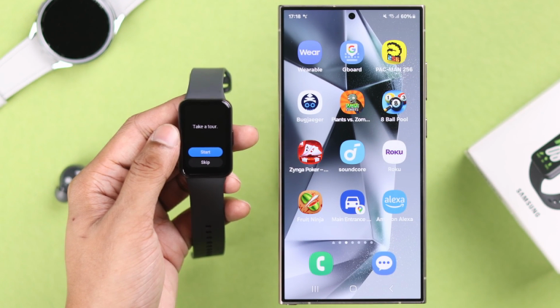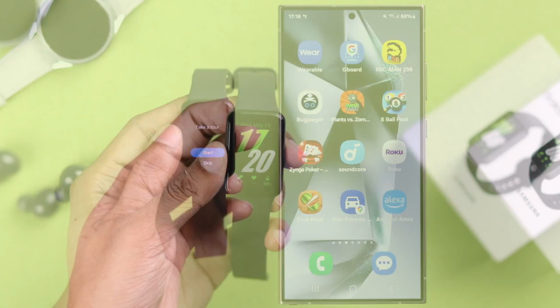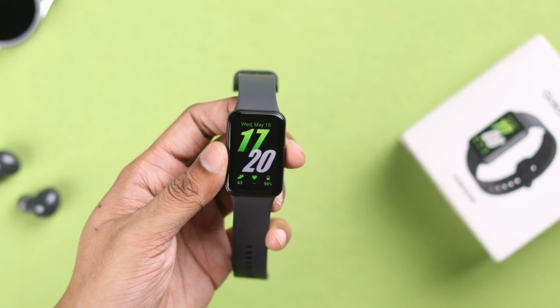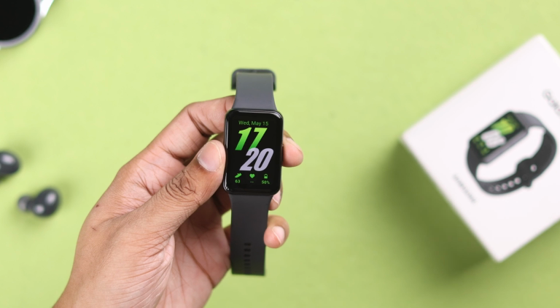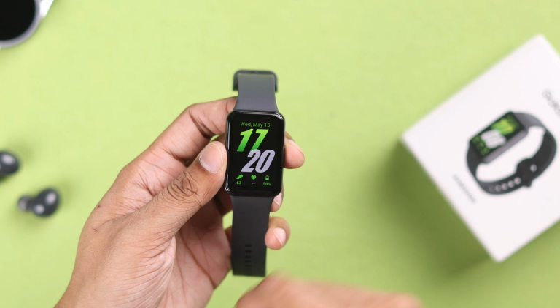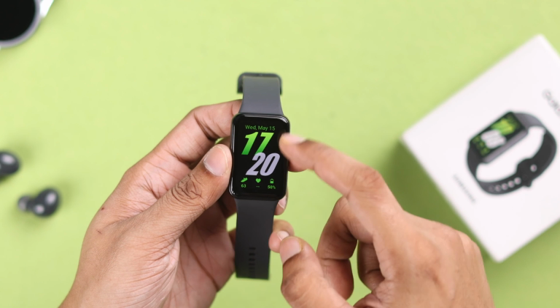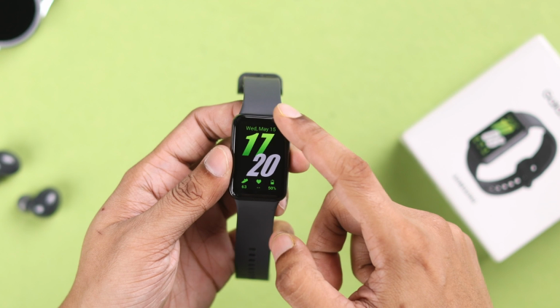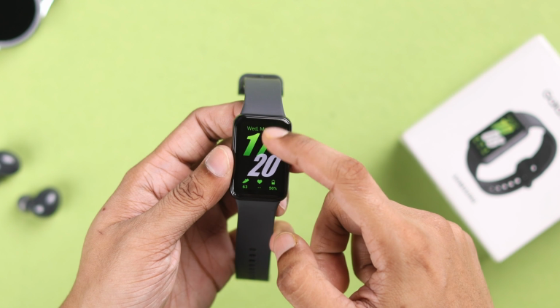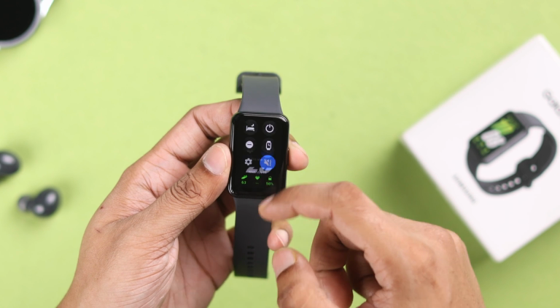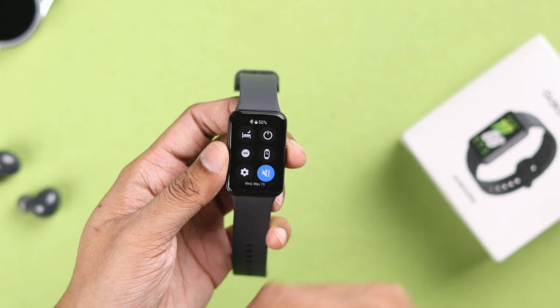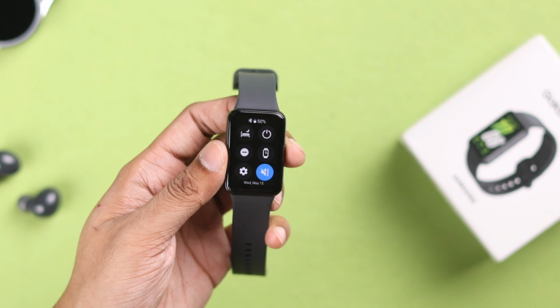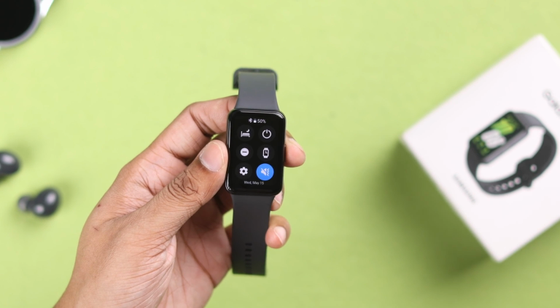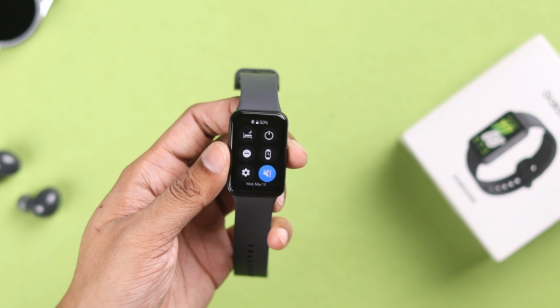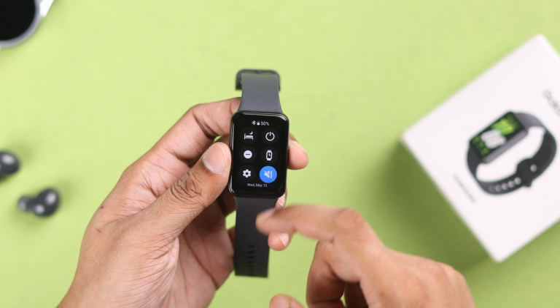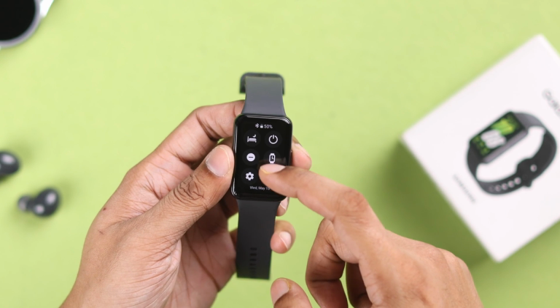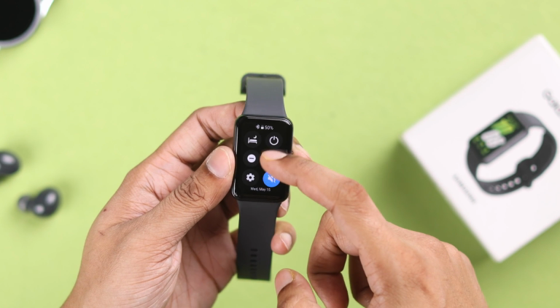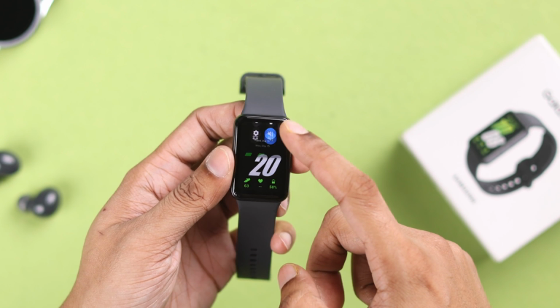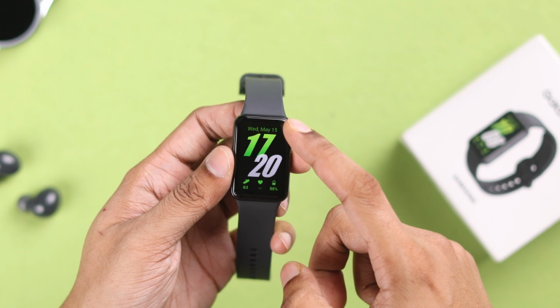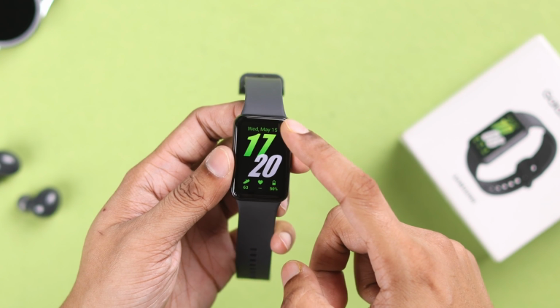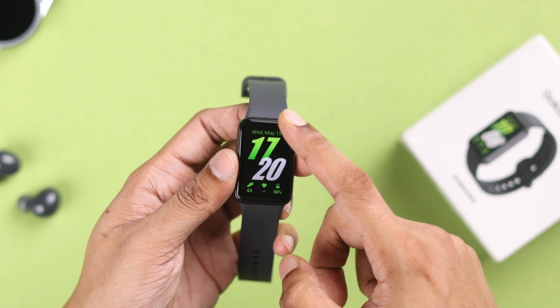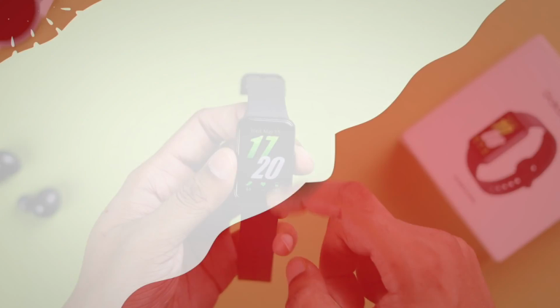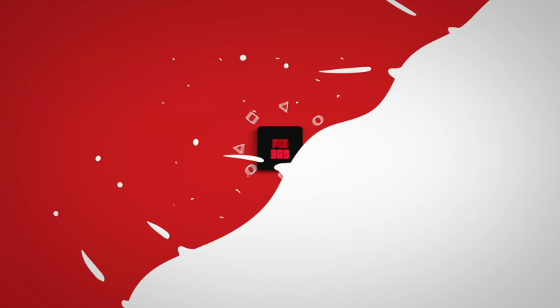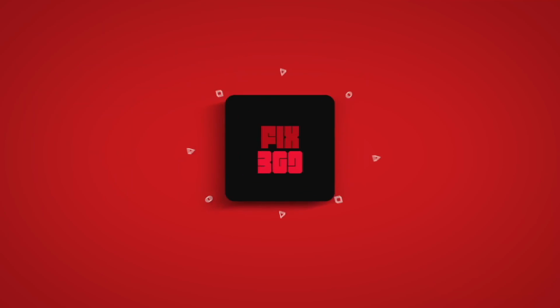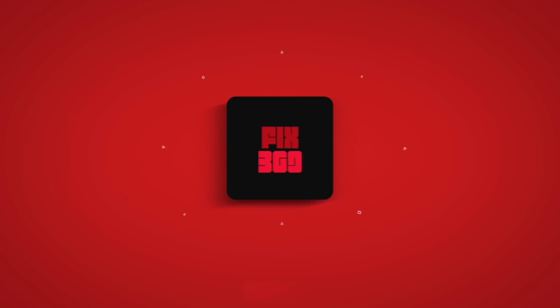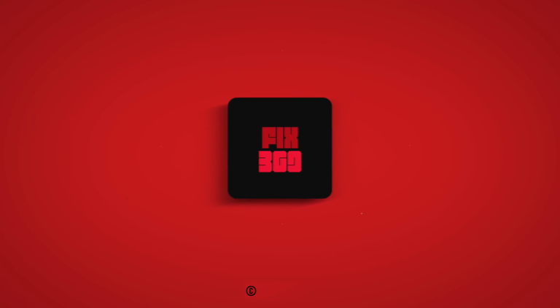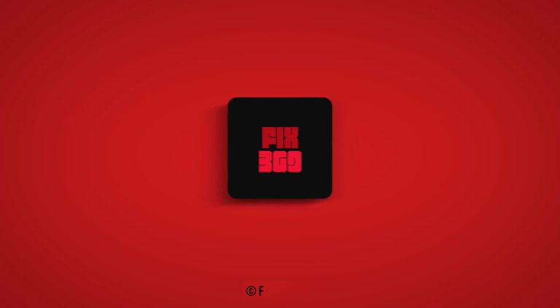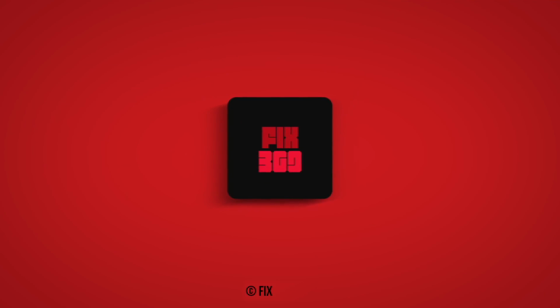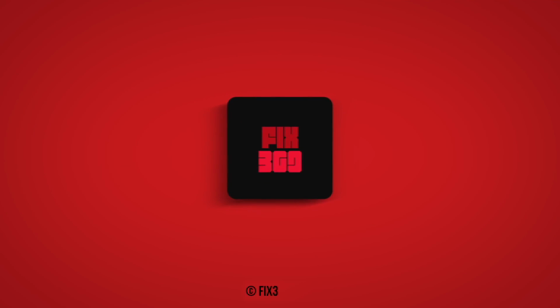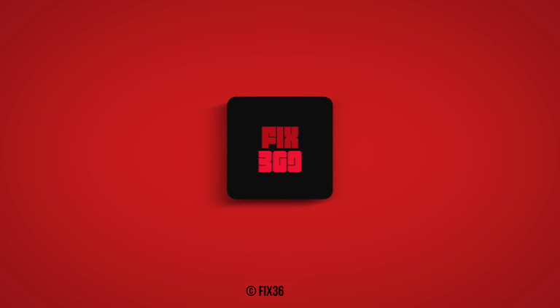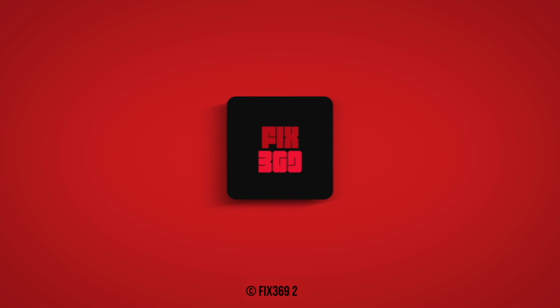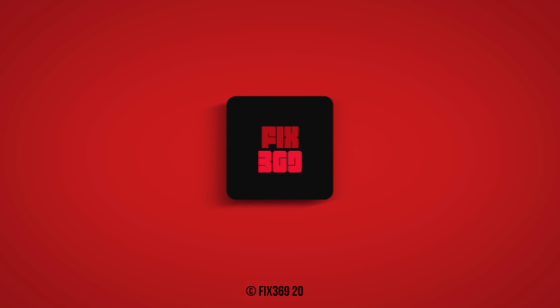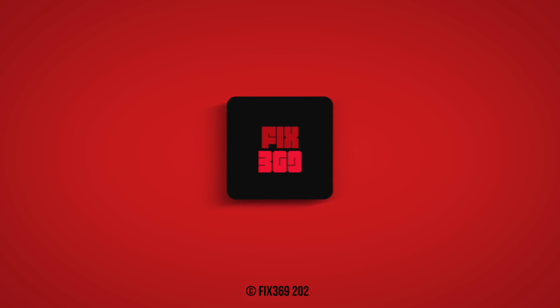If this helped, drop a like and consider subscribing for more smartwatch guides. I'll see you in the next one.